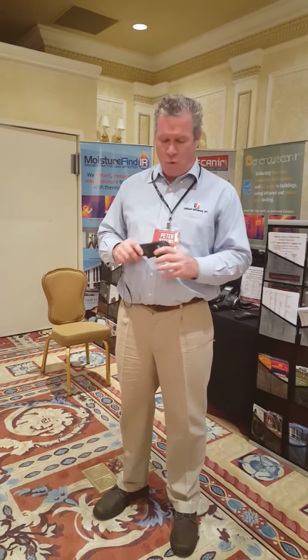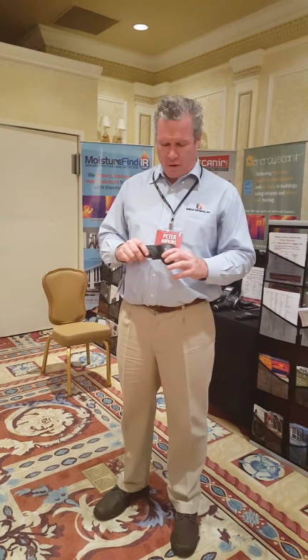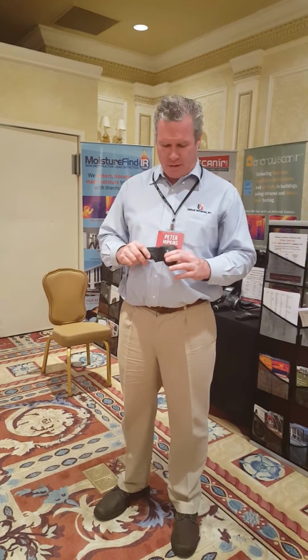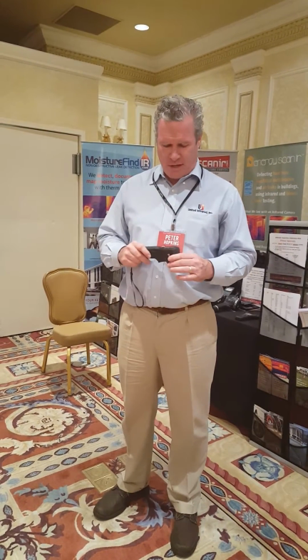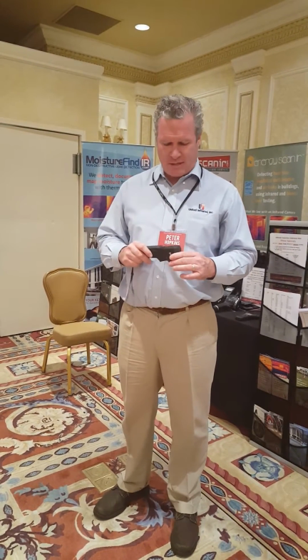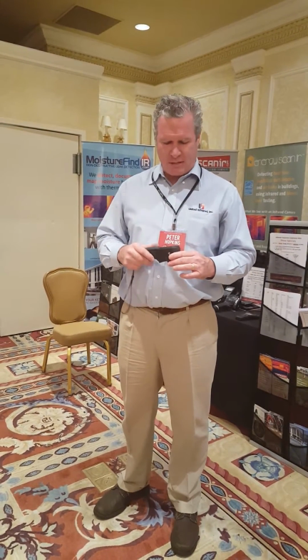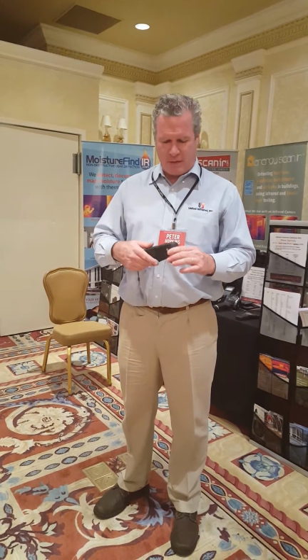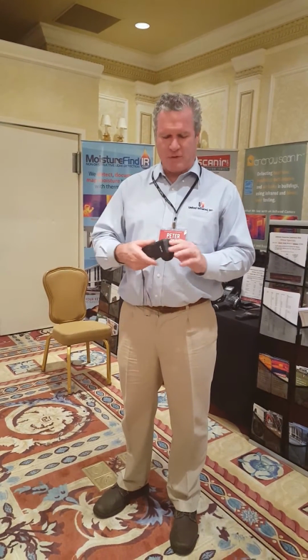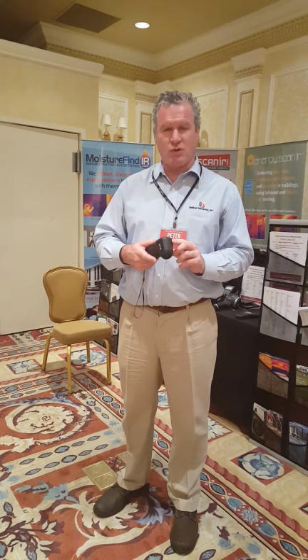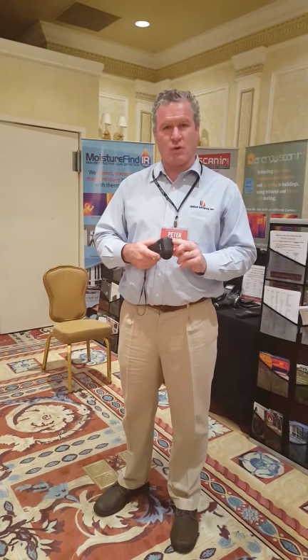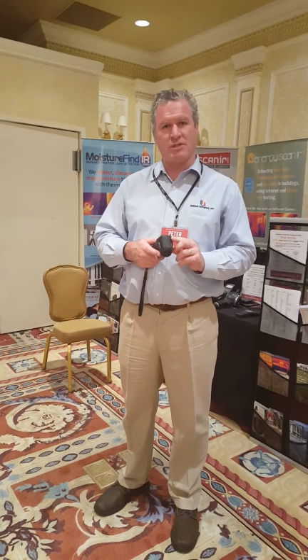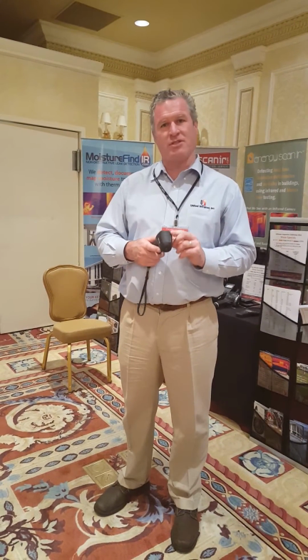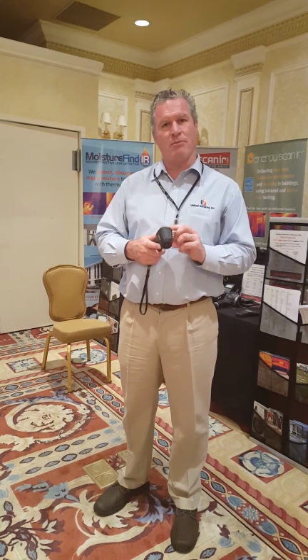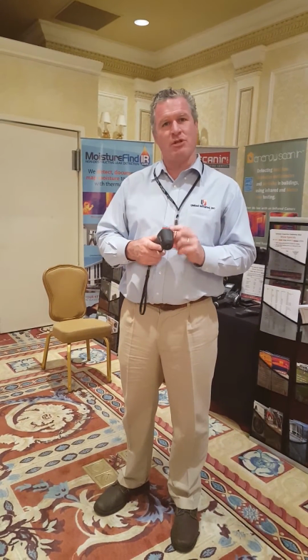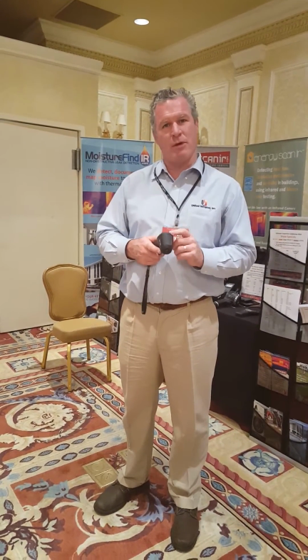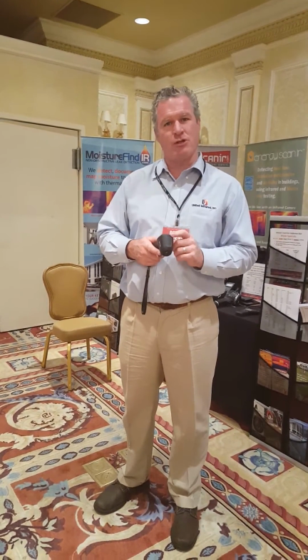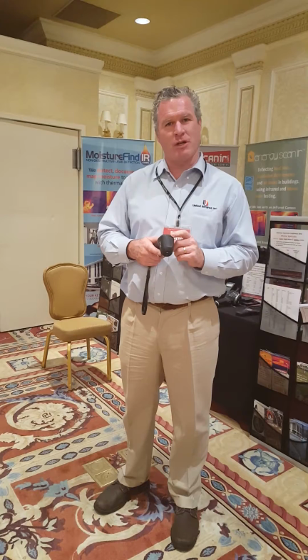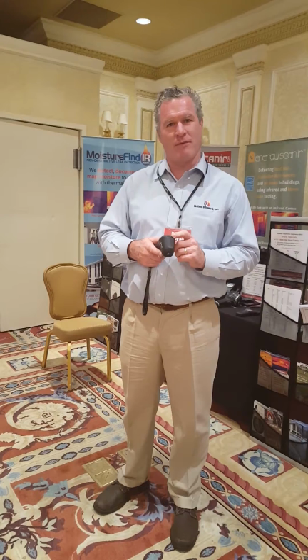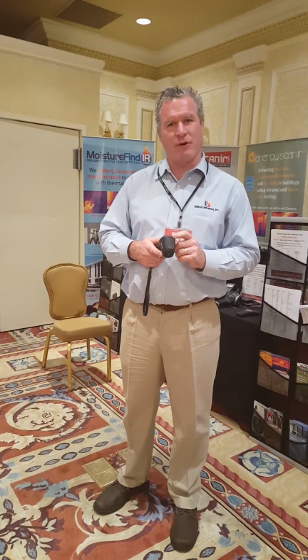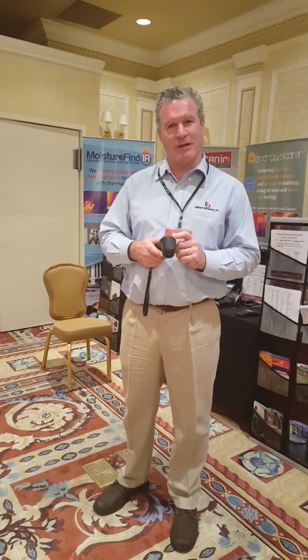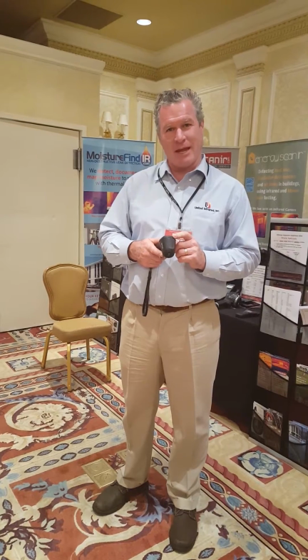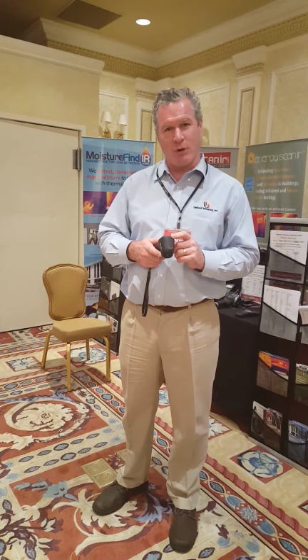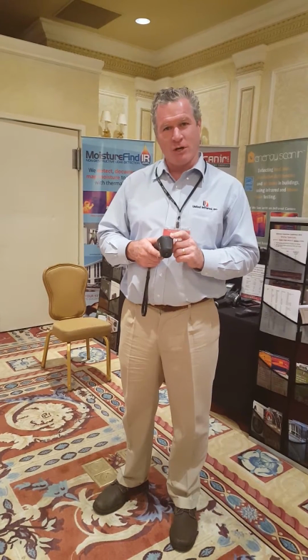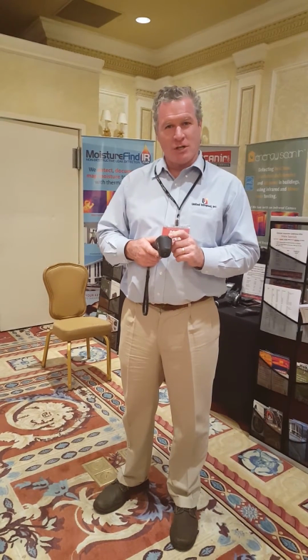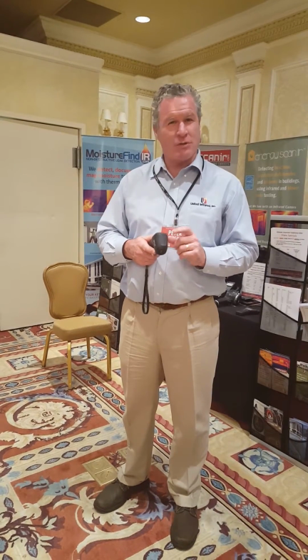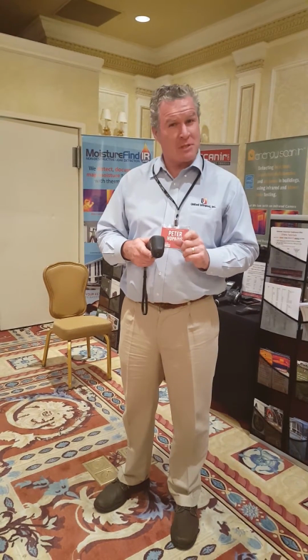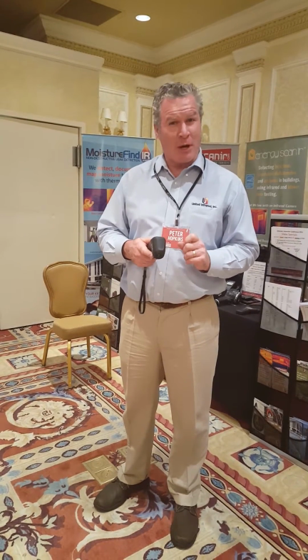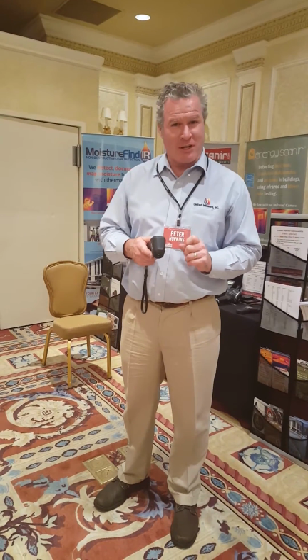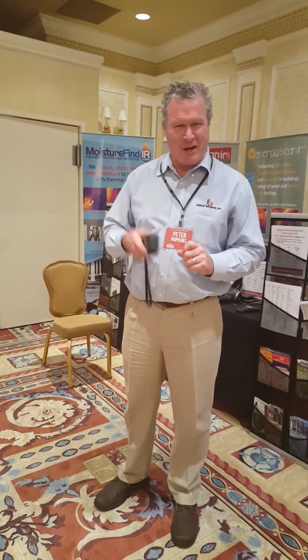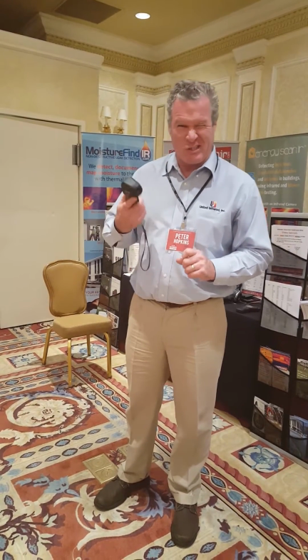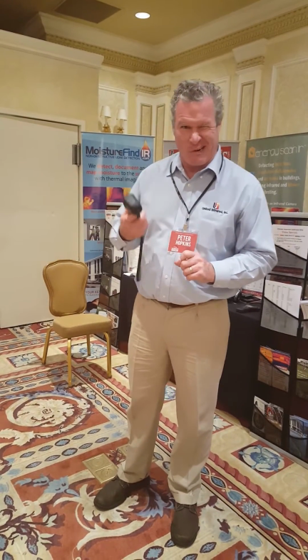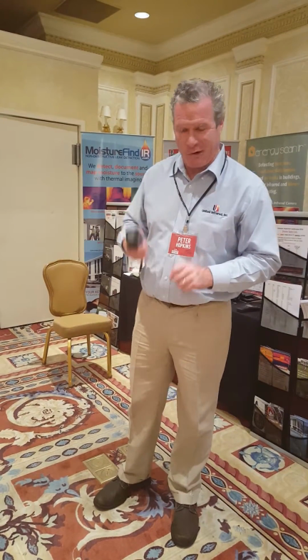One of the nice things about this tool is it's almost a miniature little infrared camera, so it's a spot gun on steroids.